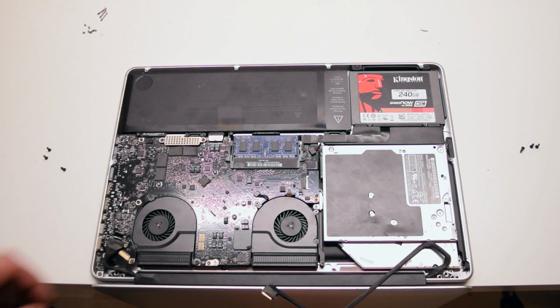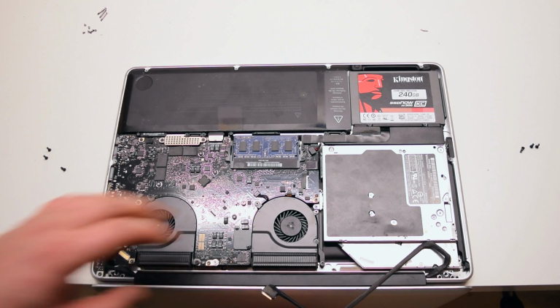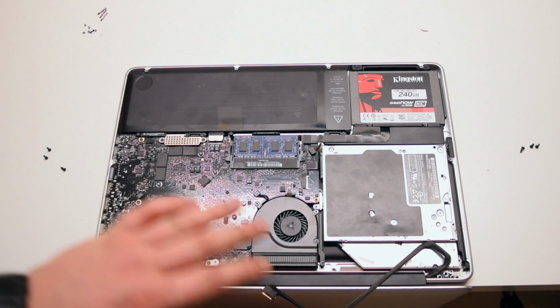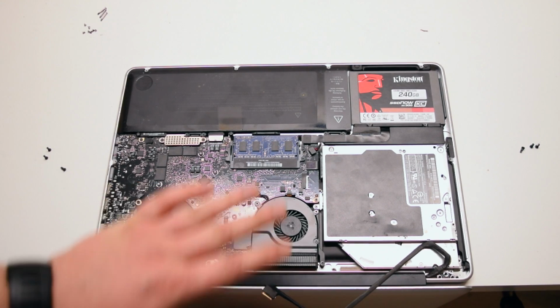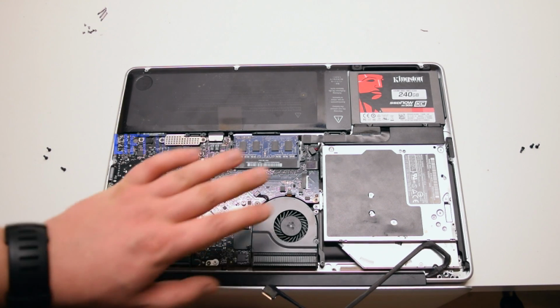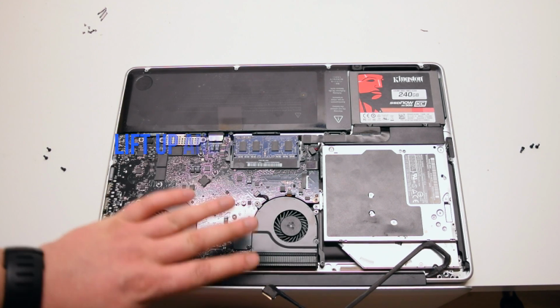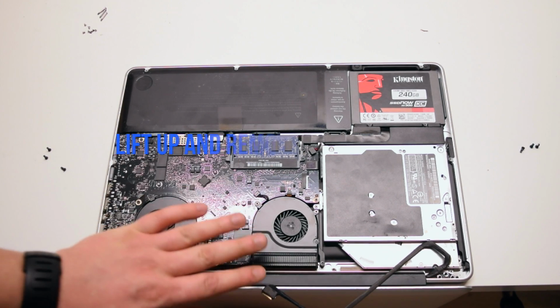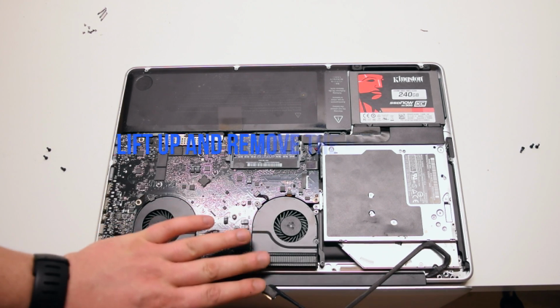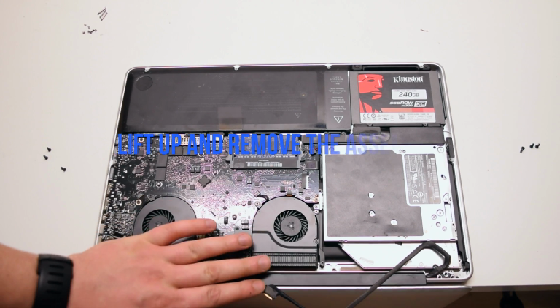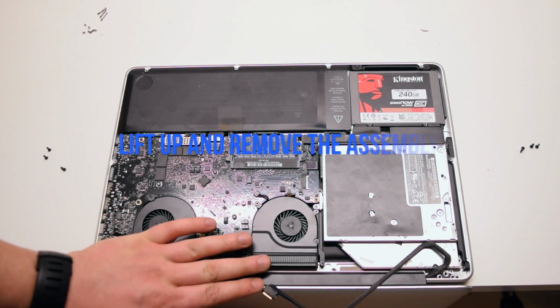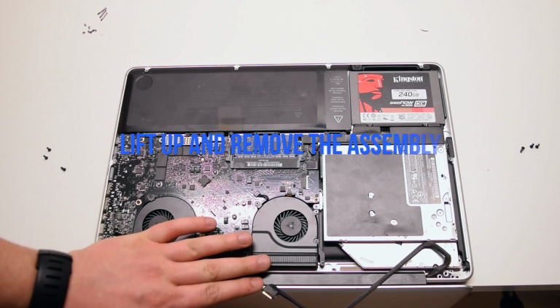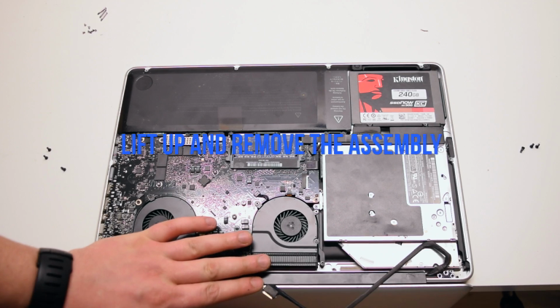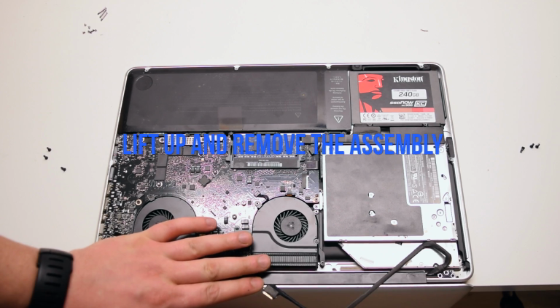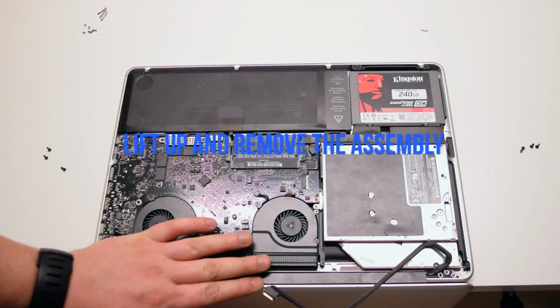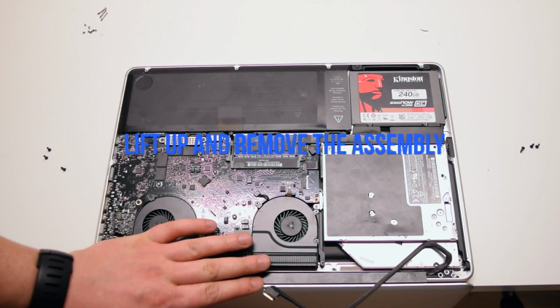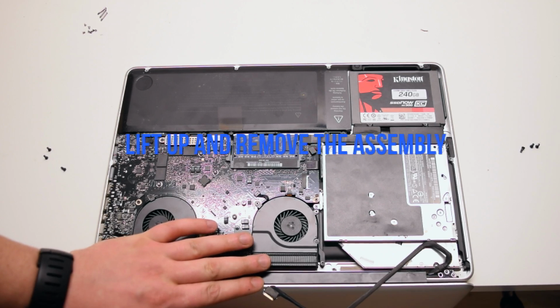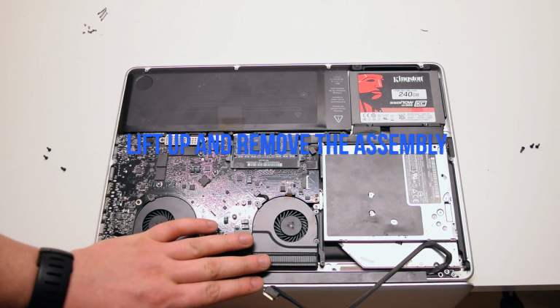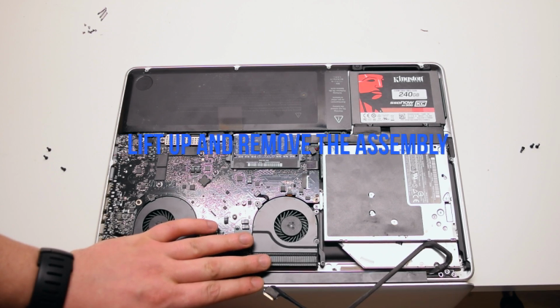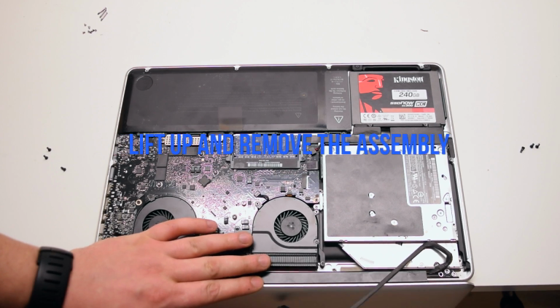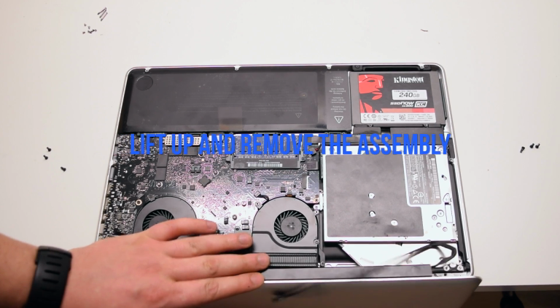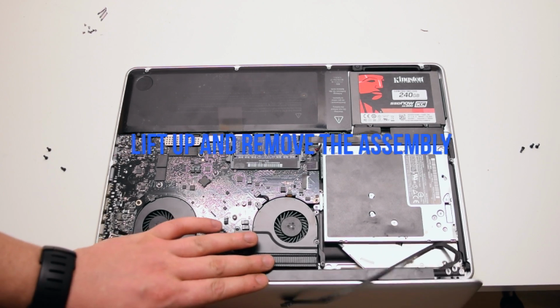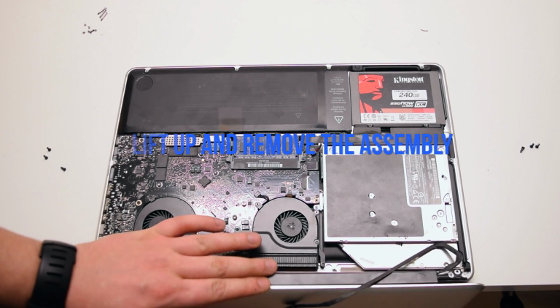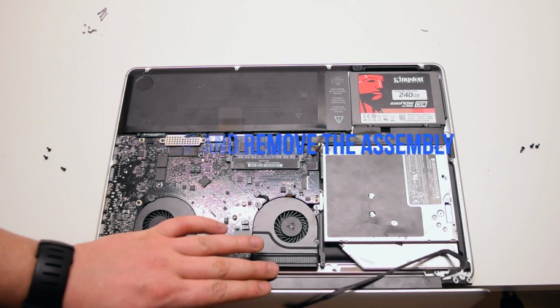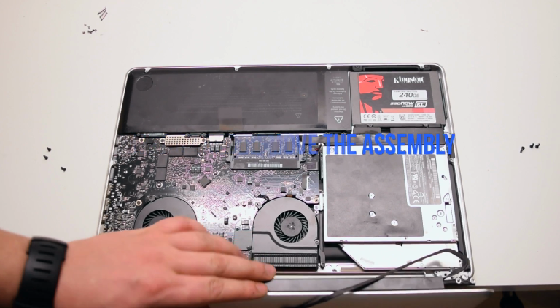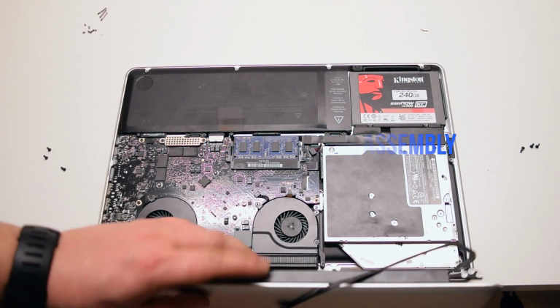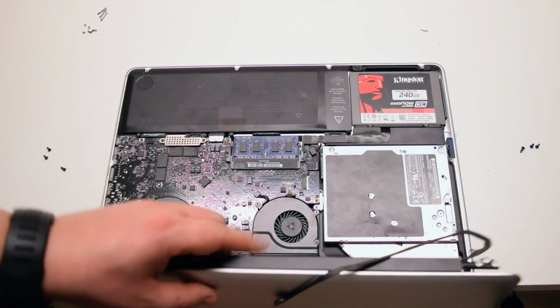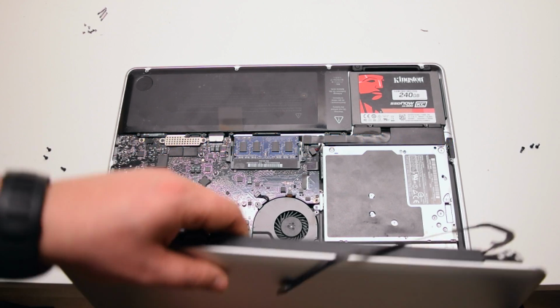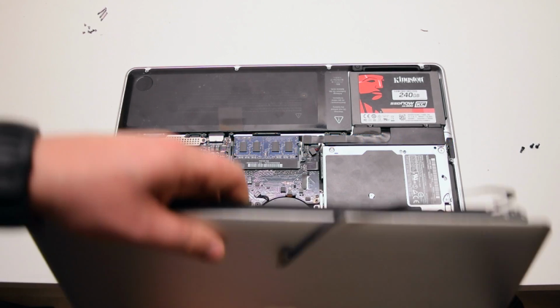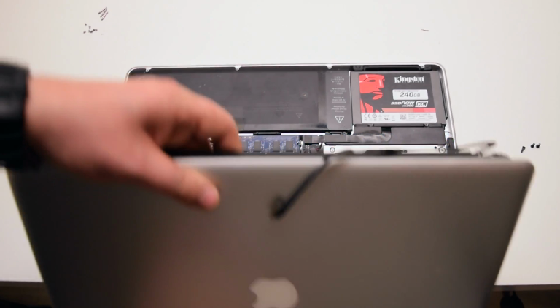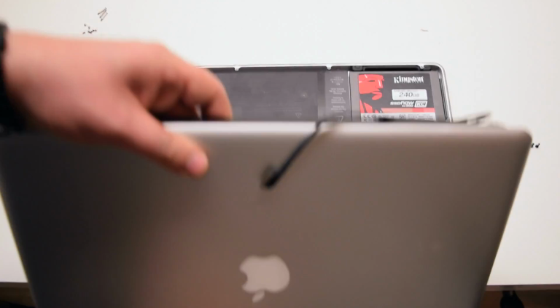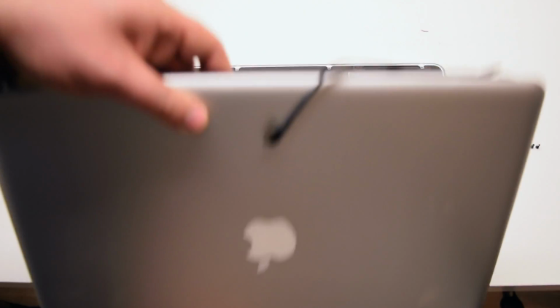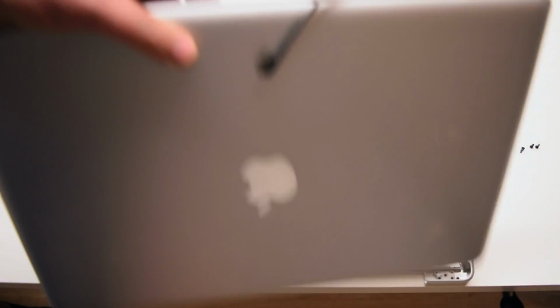Lift up the LCD assembly after the screws have been removed. It is now free.